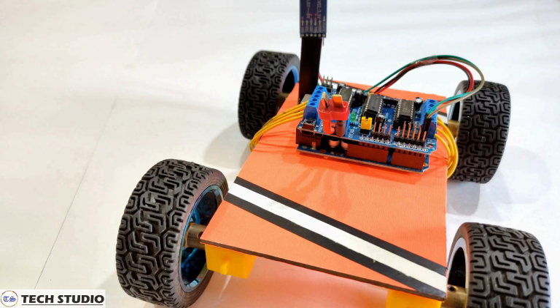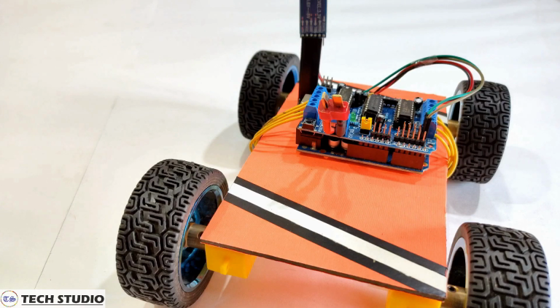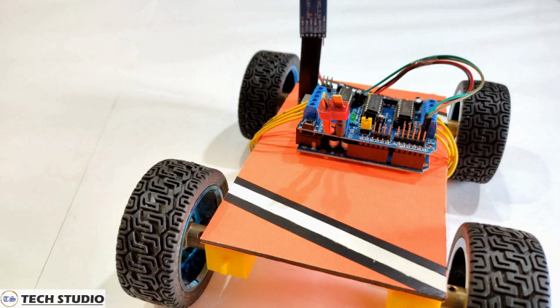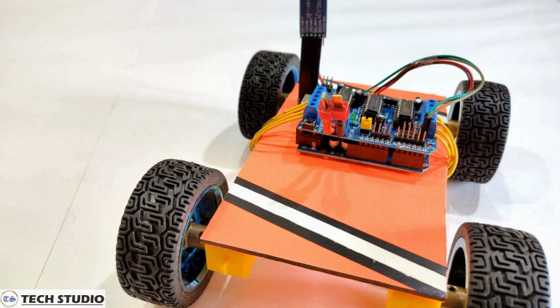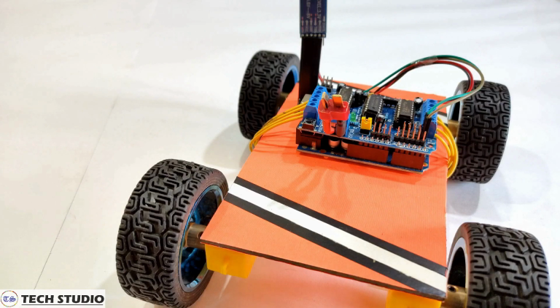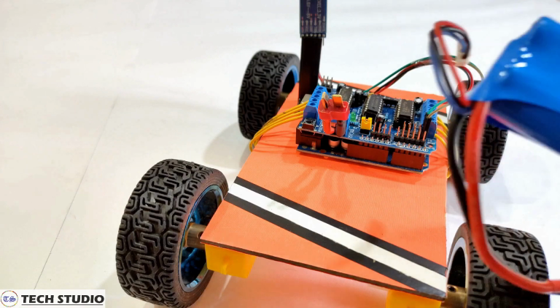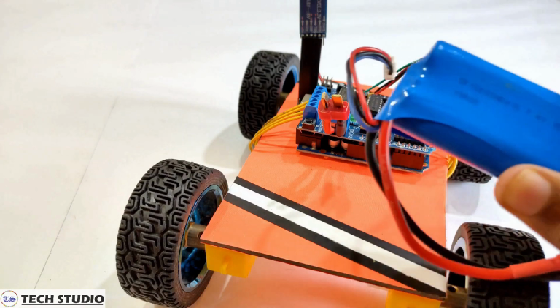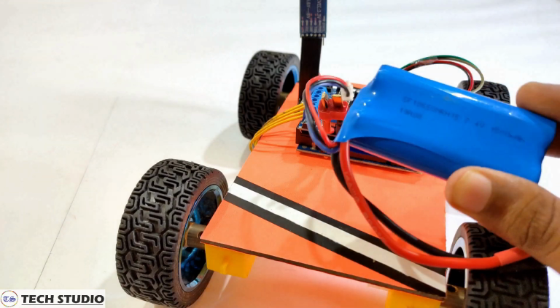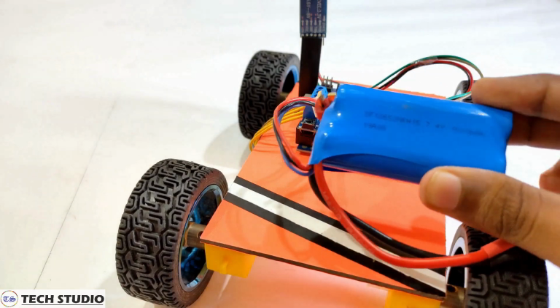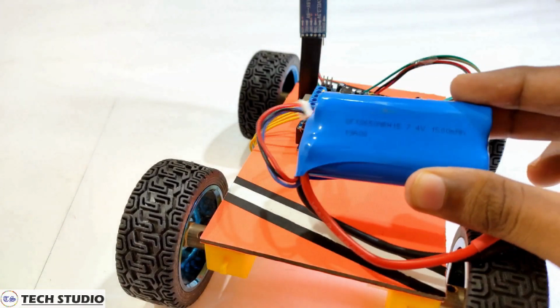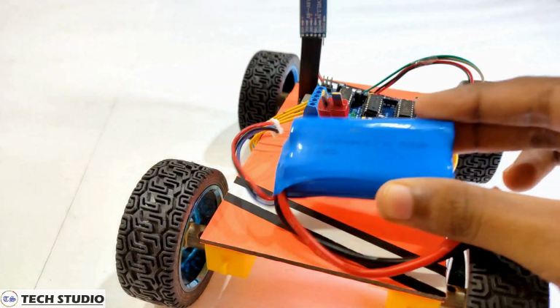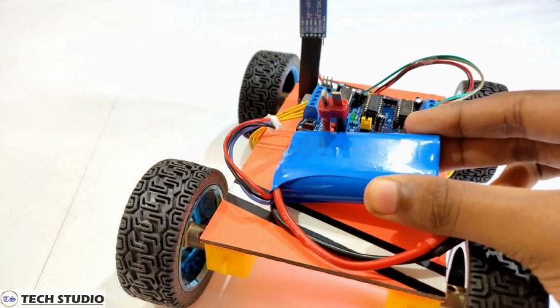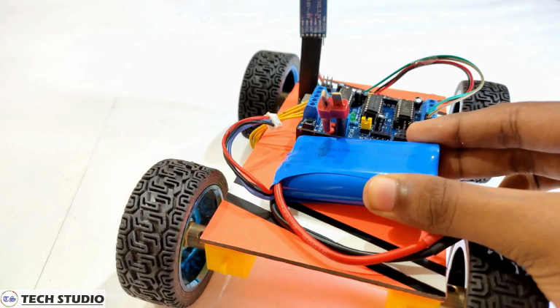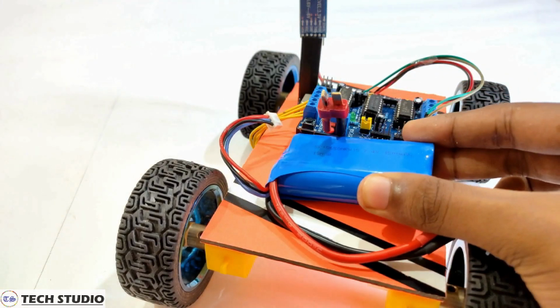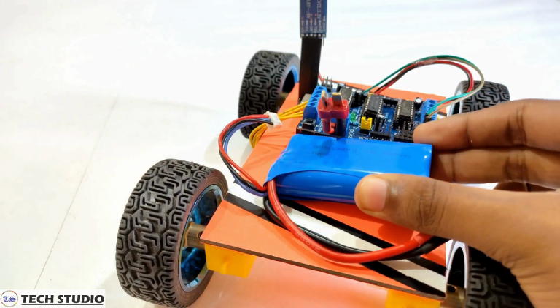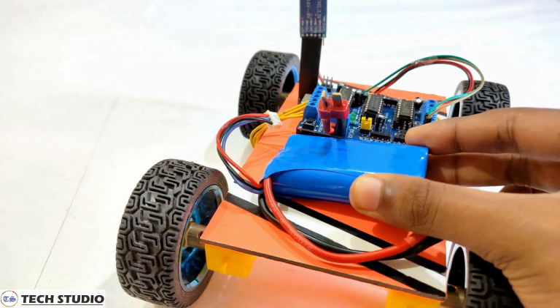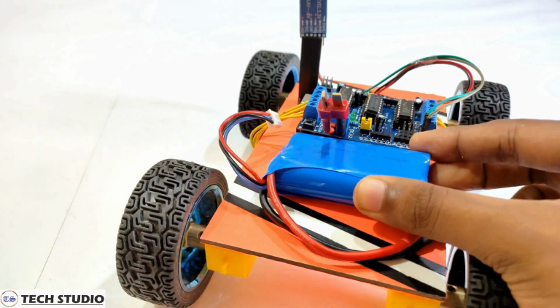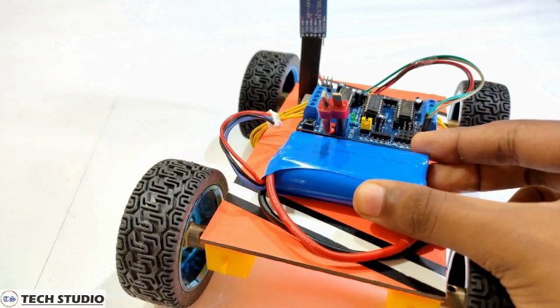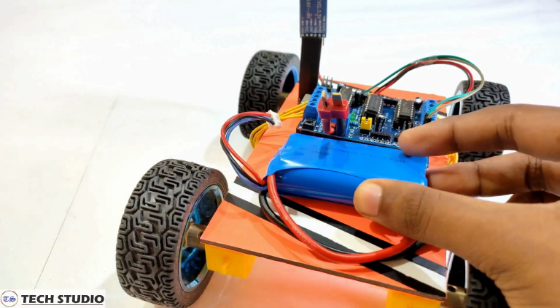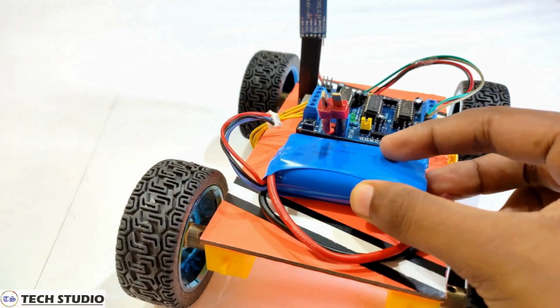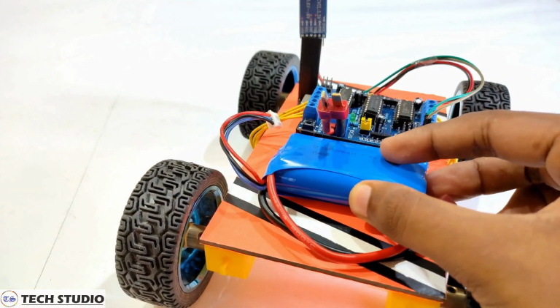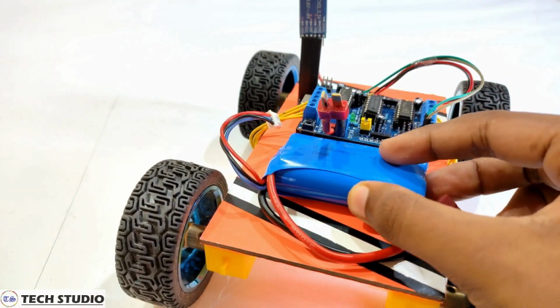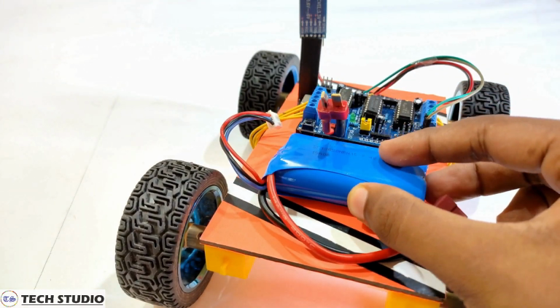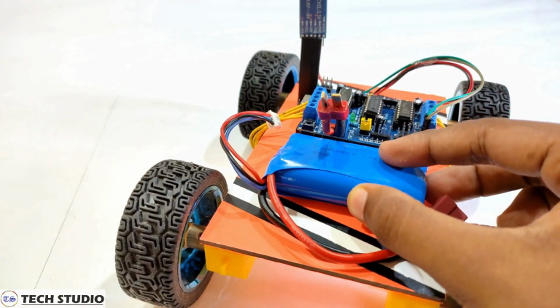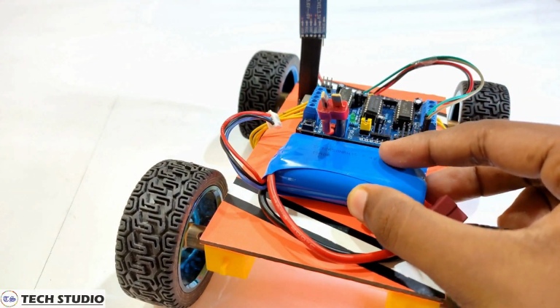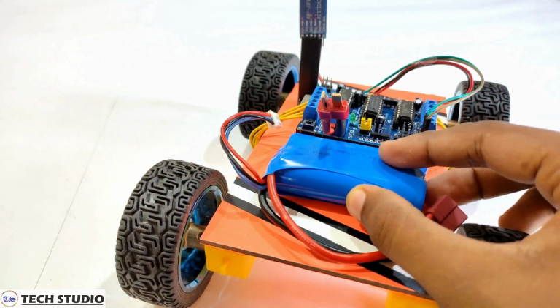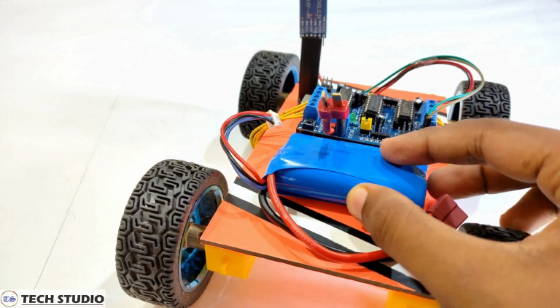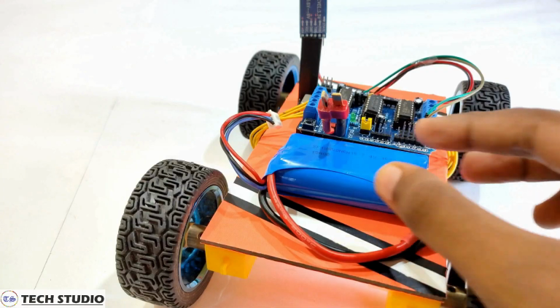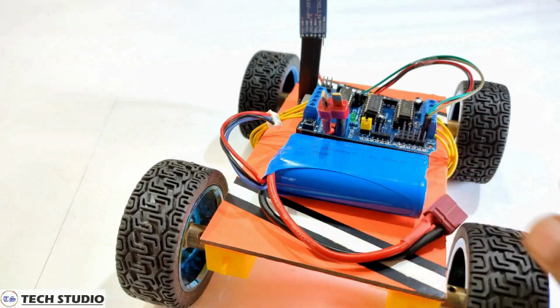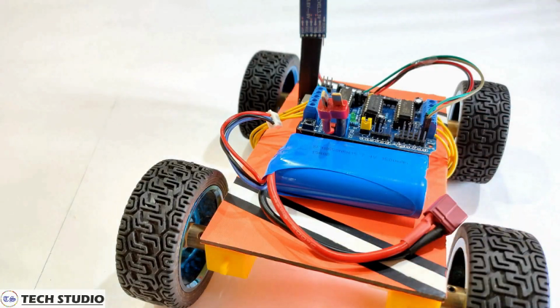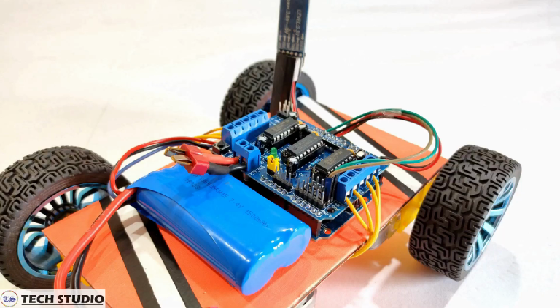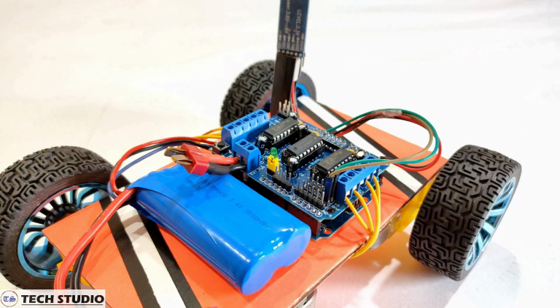Now take a LiPo battery of 7.4V and give the power supply to the motor driver.